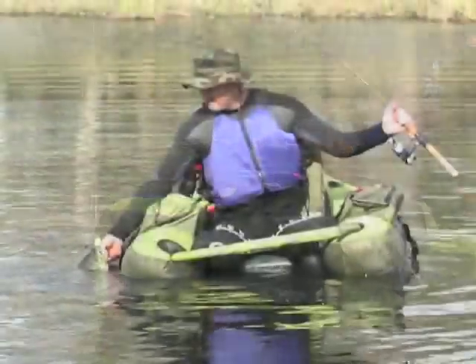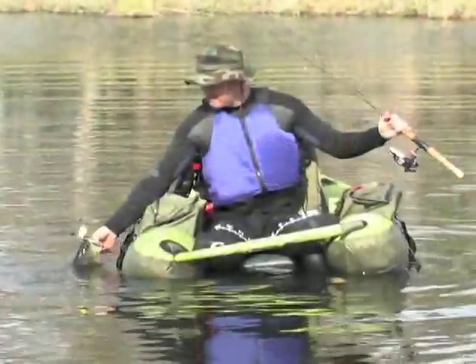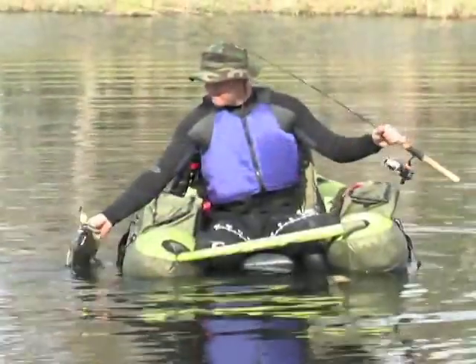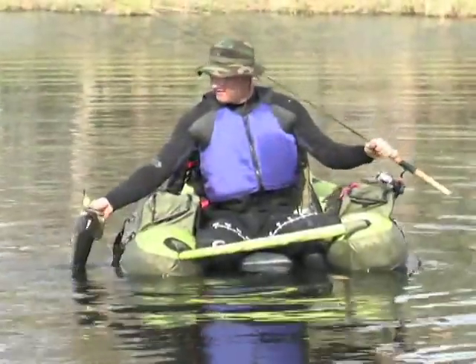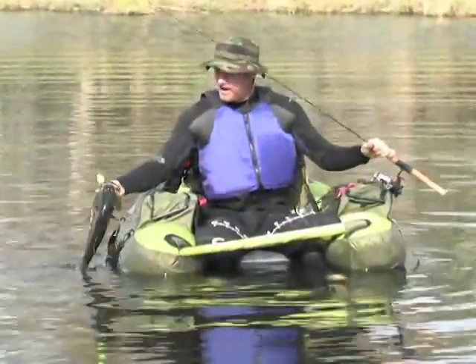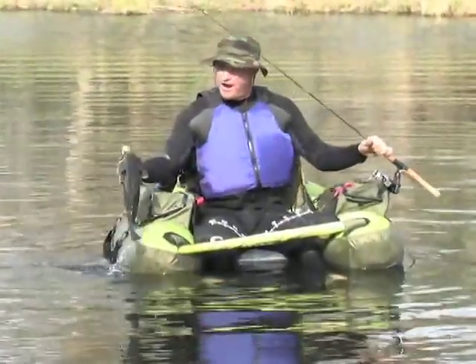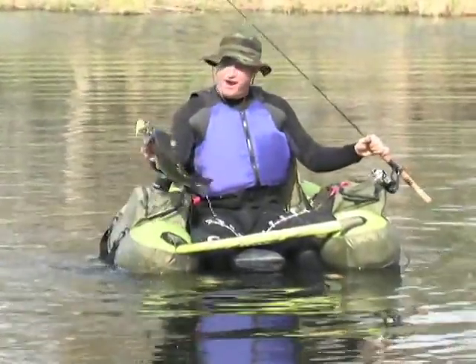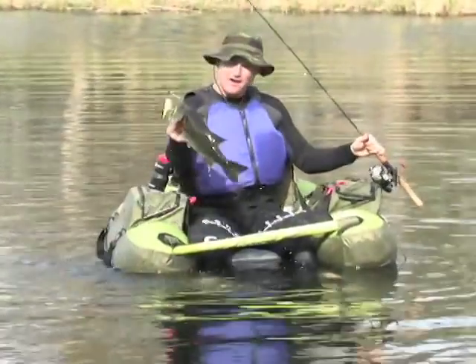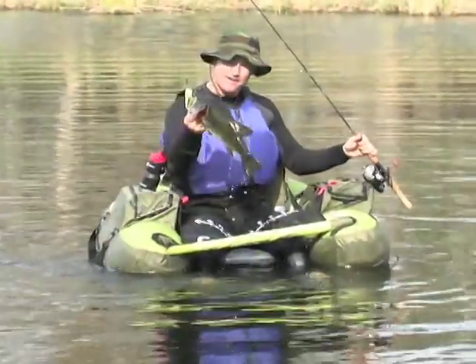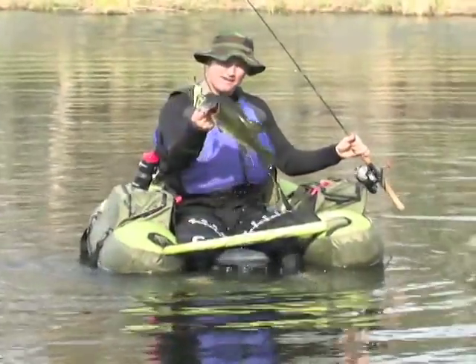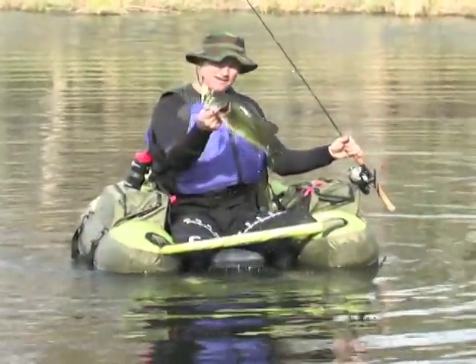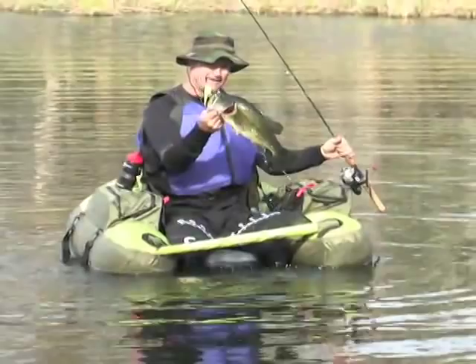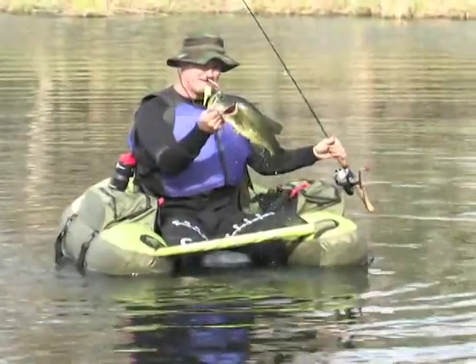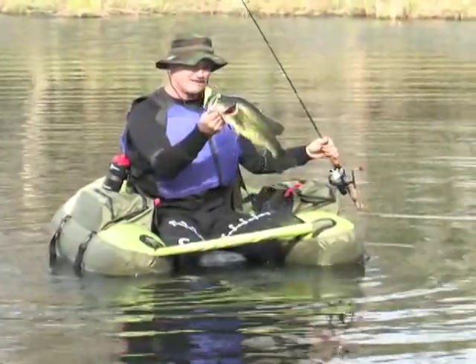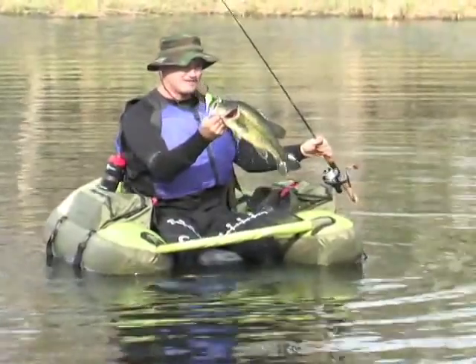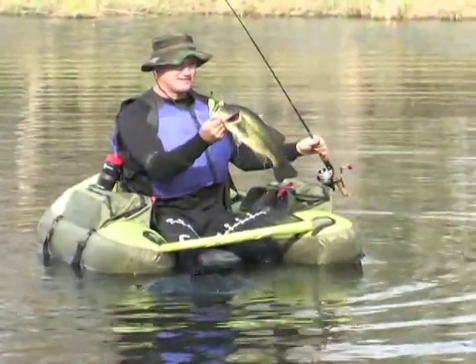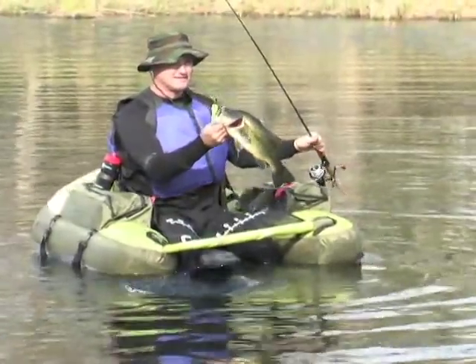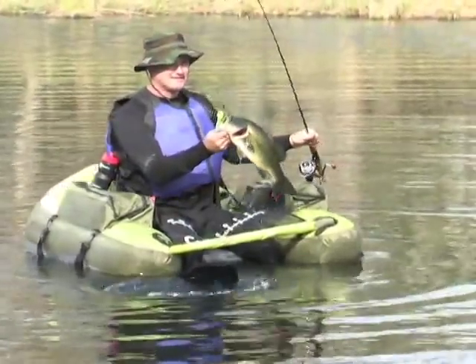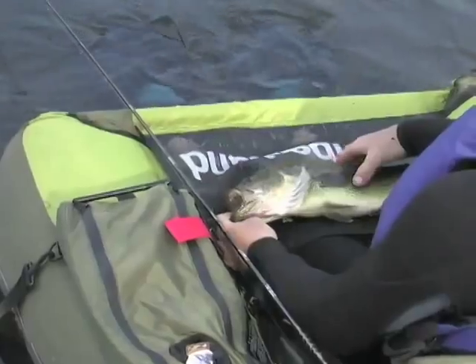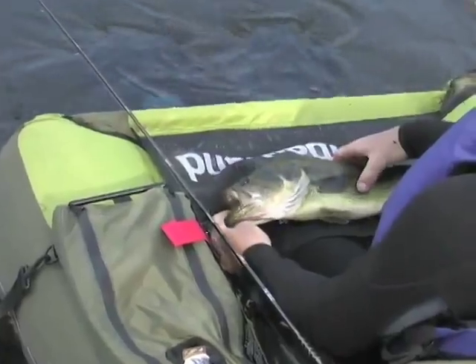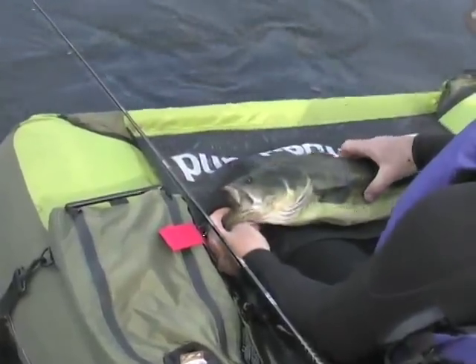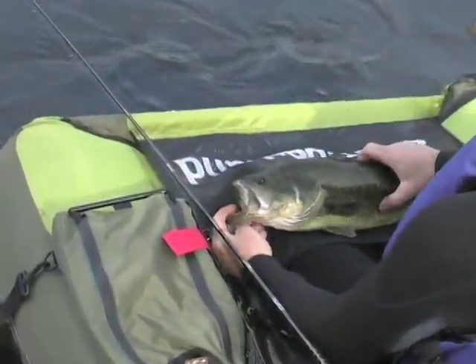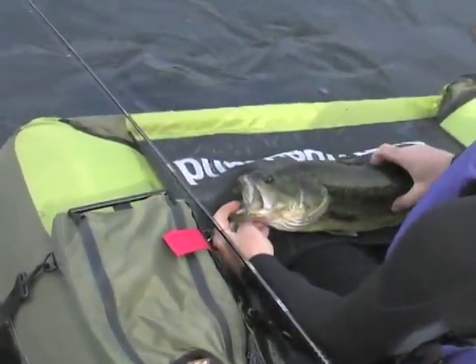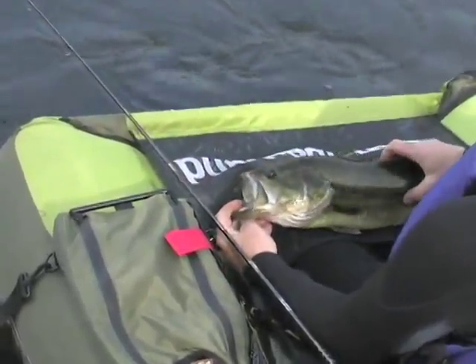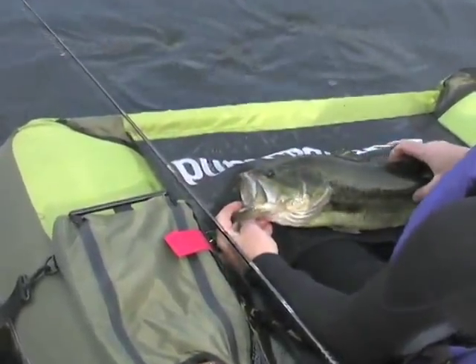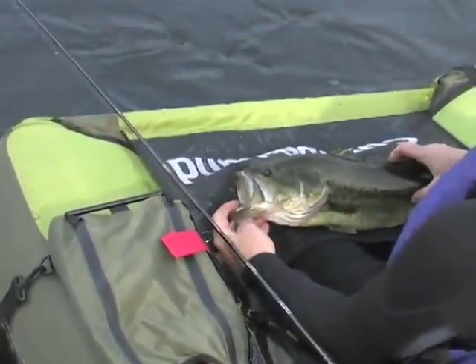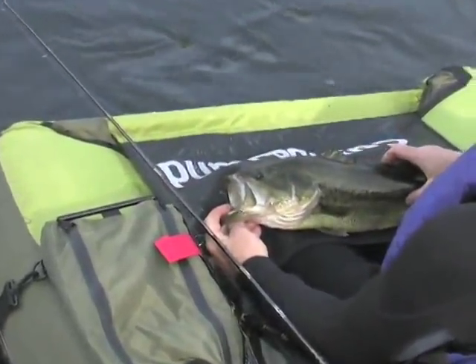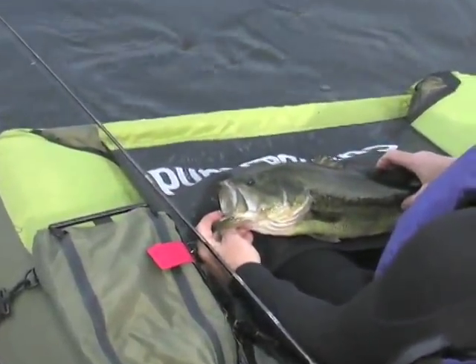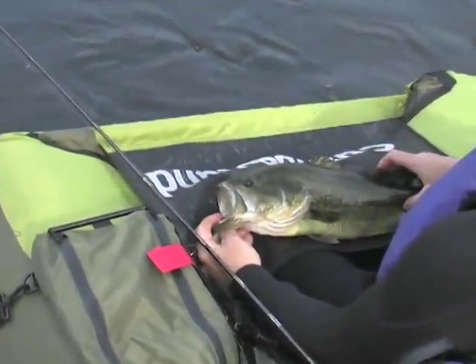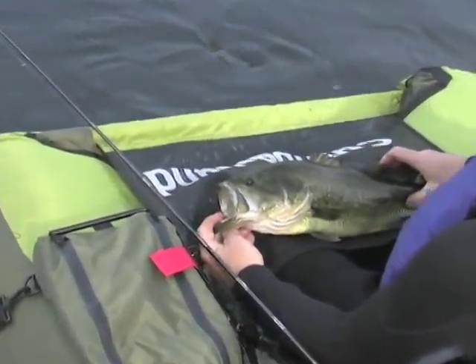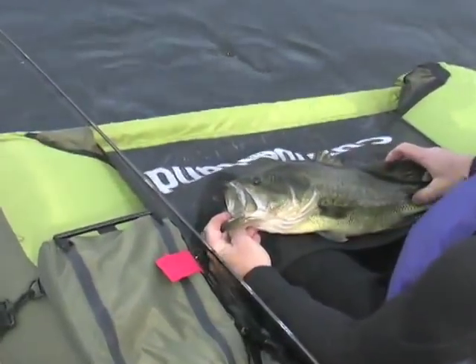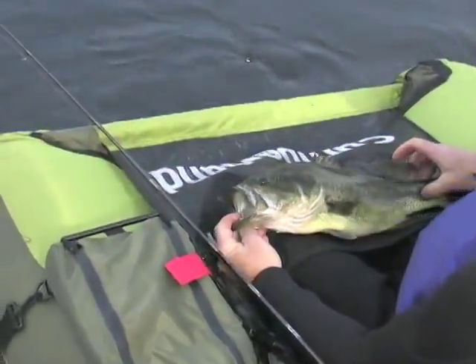When you haul one in, the stripping apron has a built-in measuring chart for checking your catch.